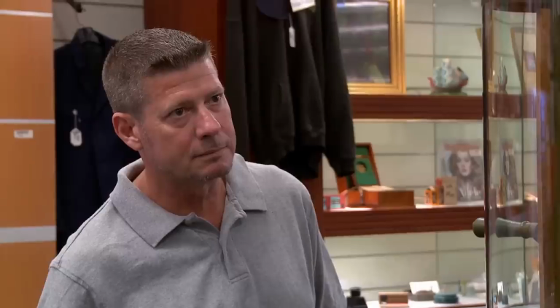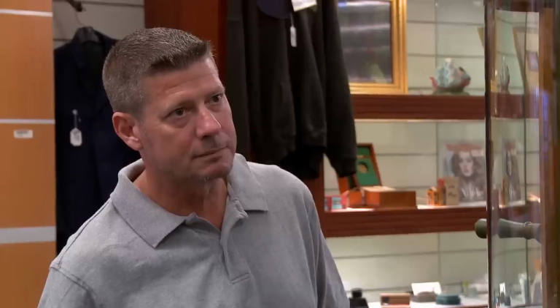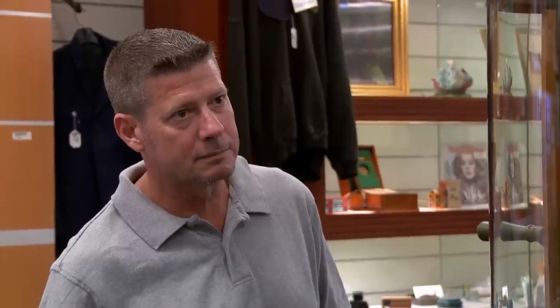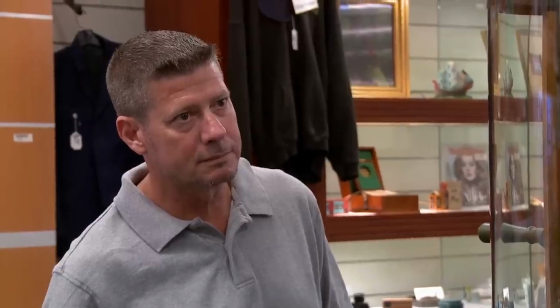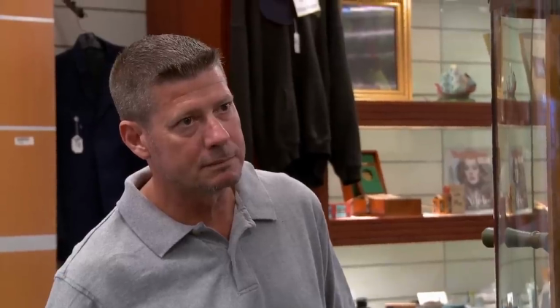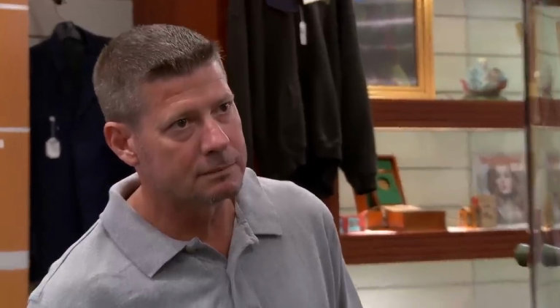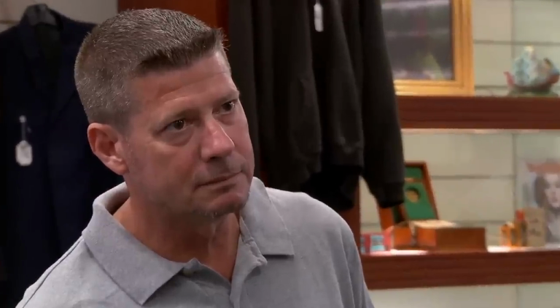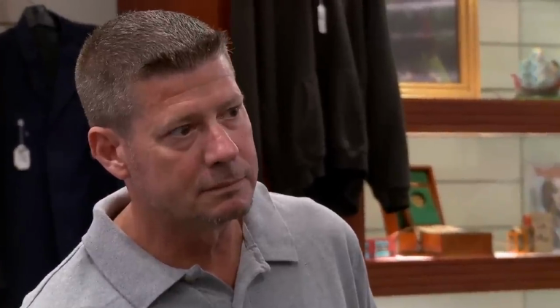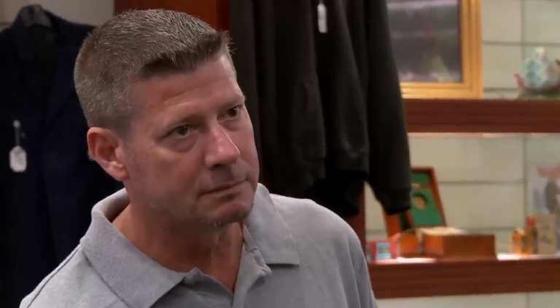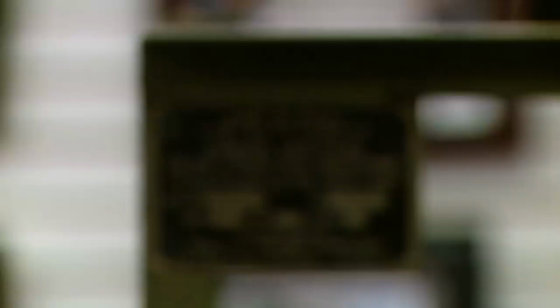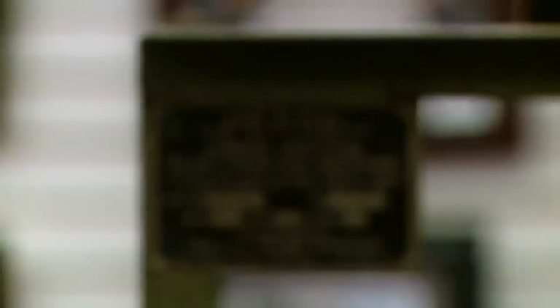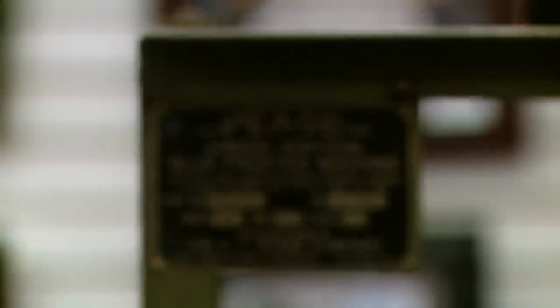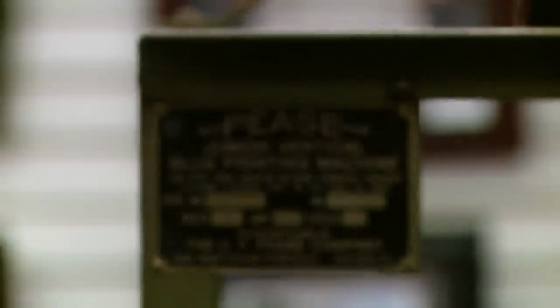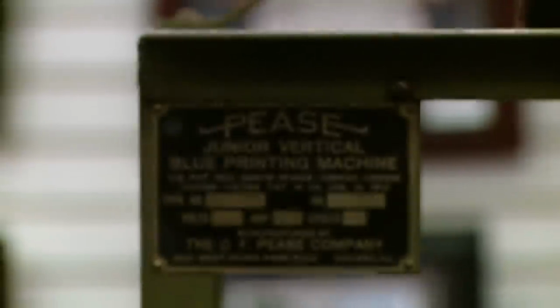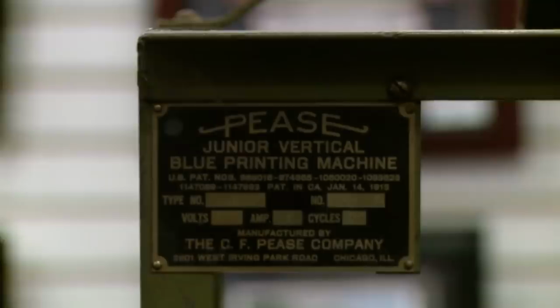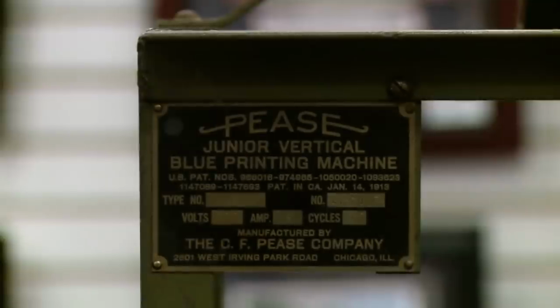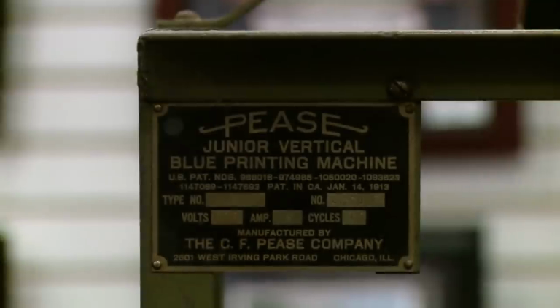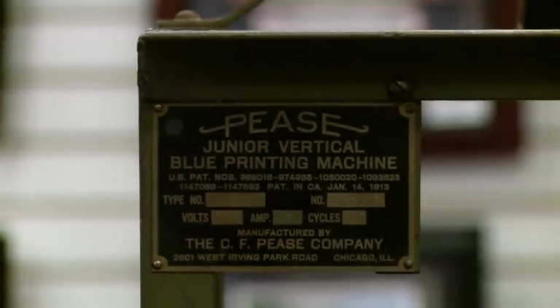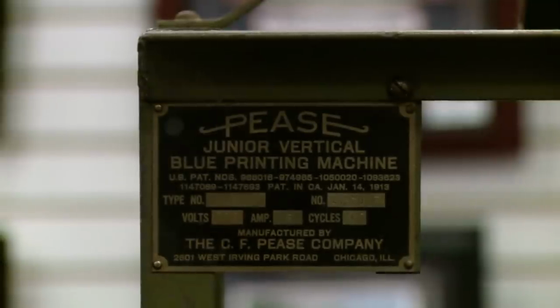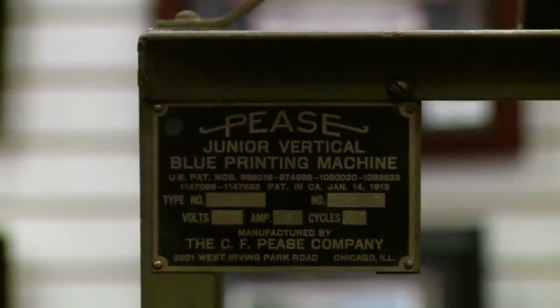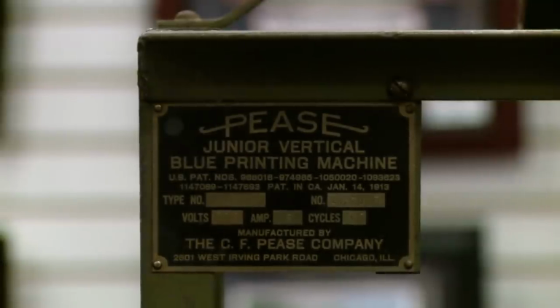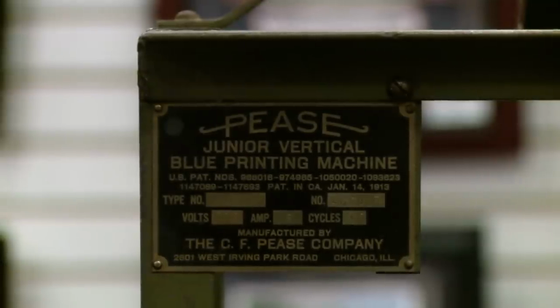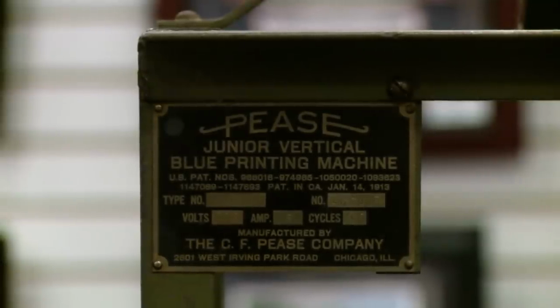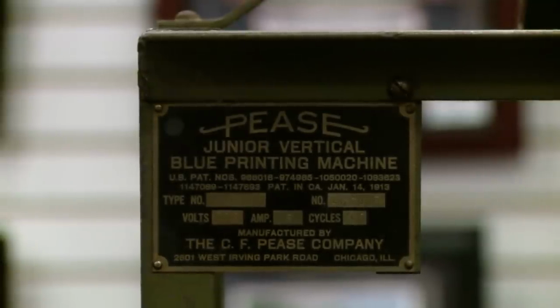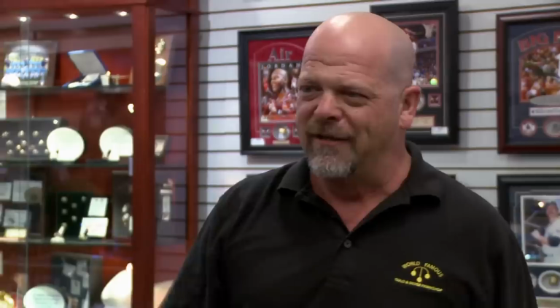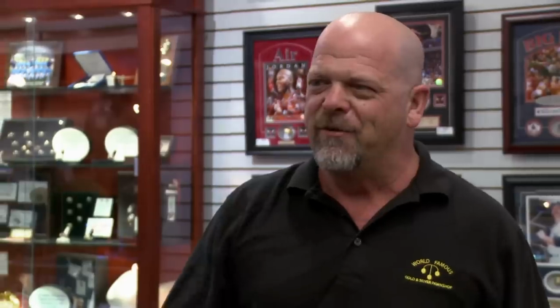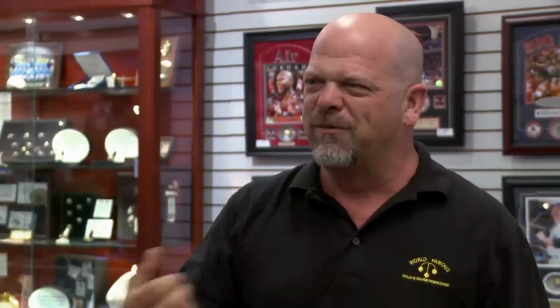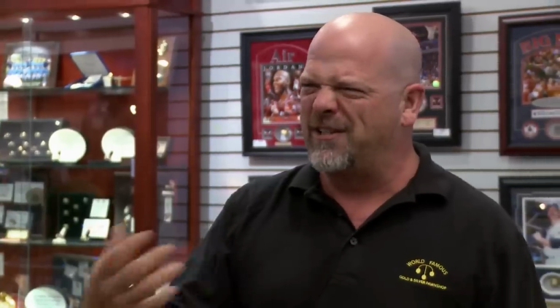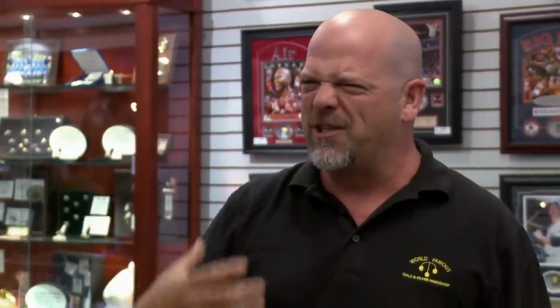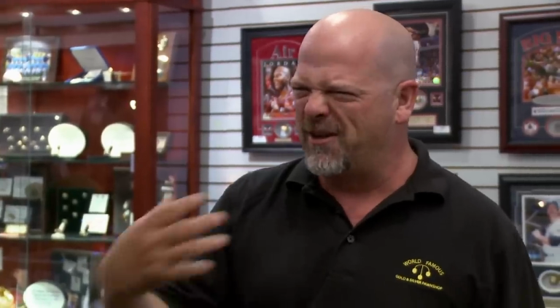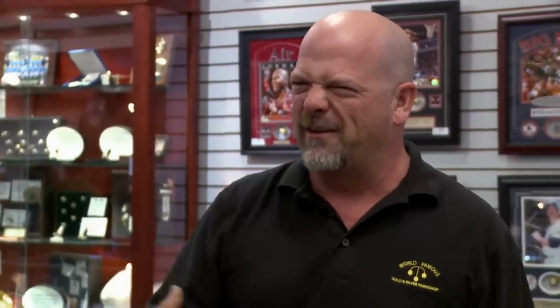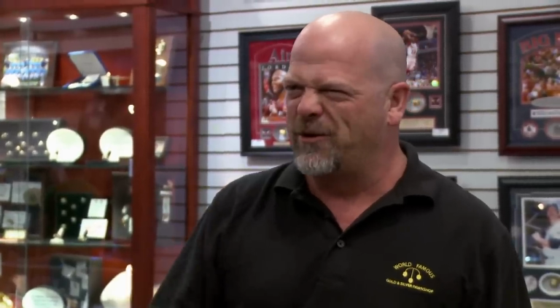This was mass-produced blueprints. Because after this, they came up with an ammonia process, which was a lot safer. But your plans always smelled like ammonia.